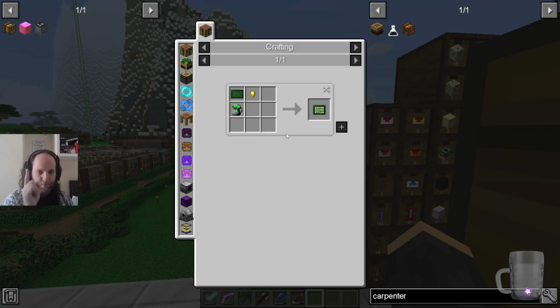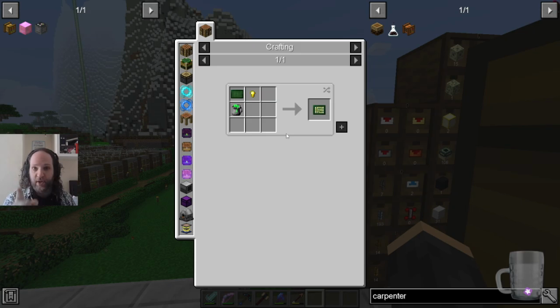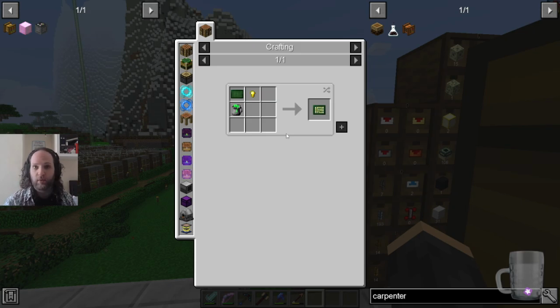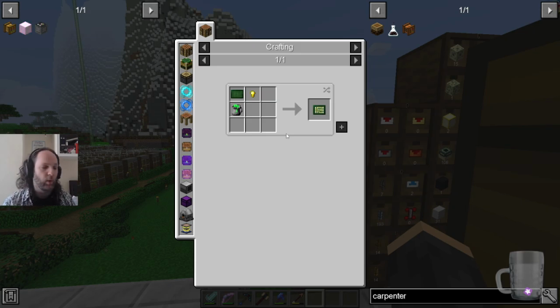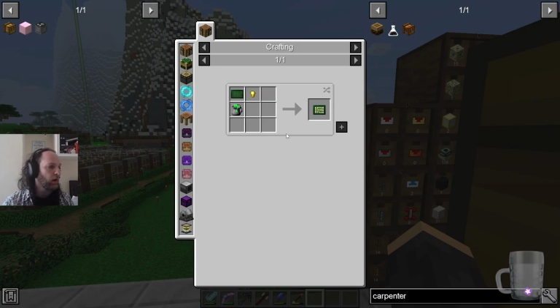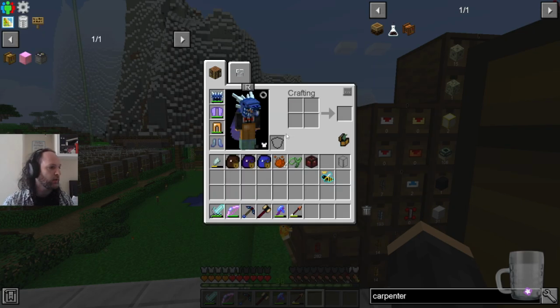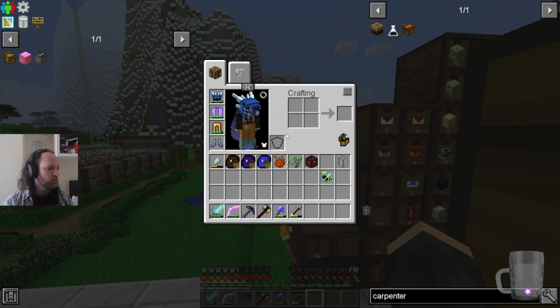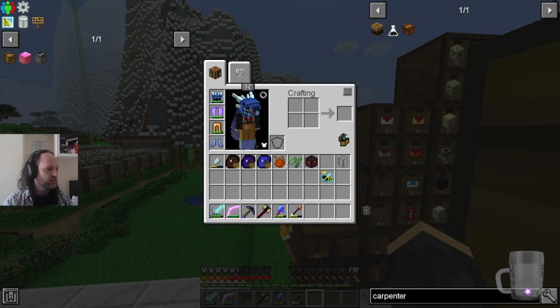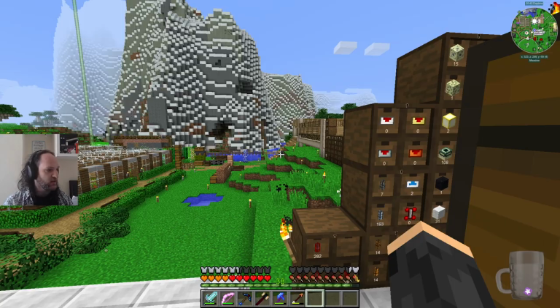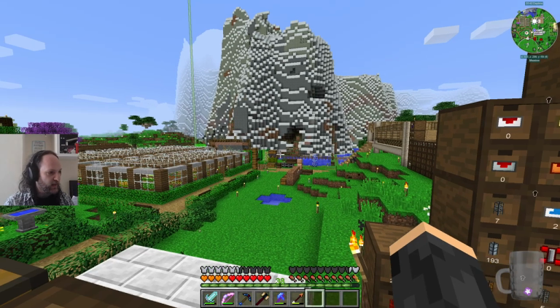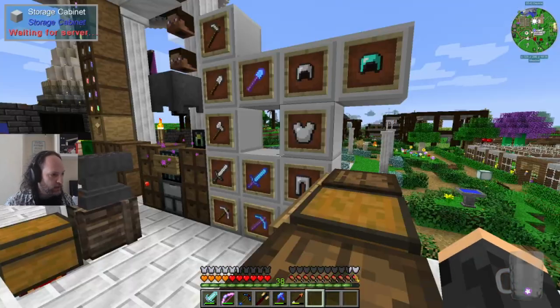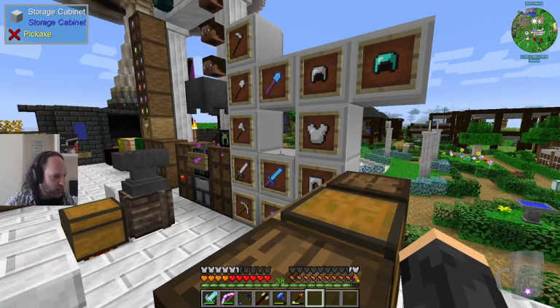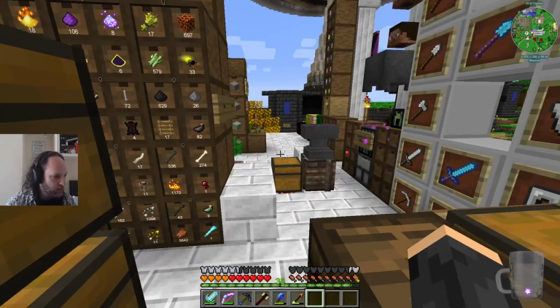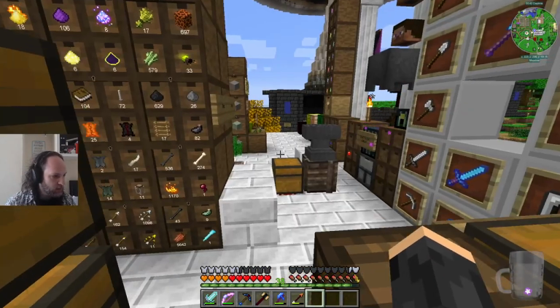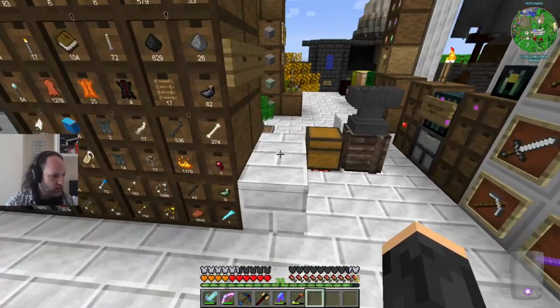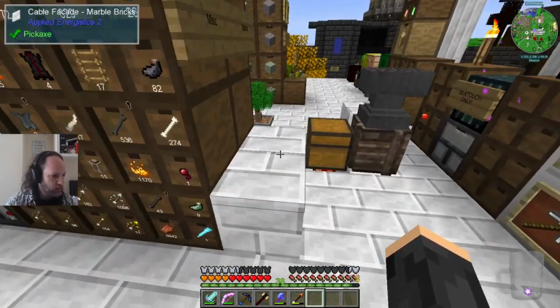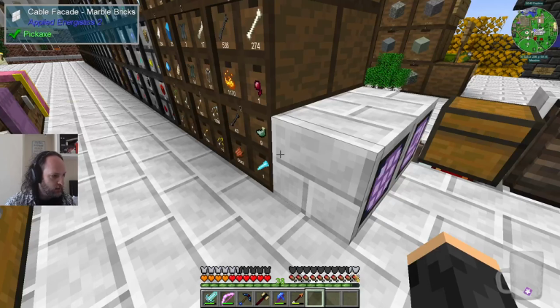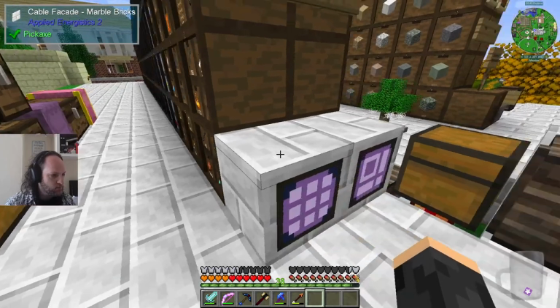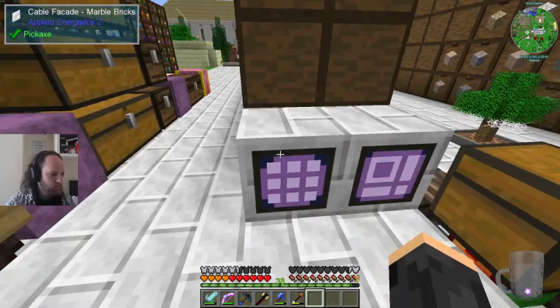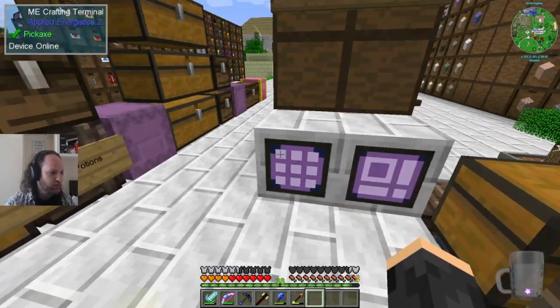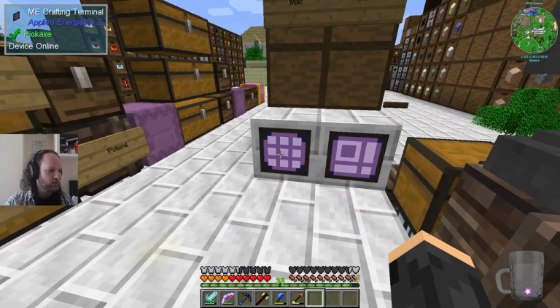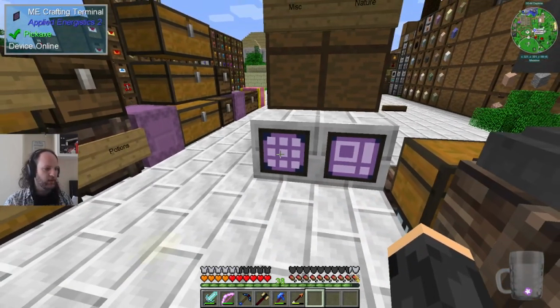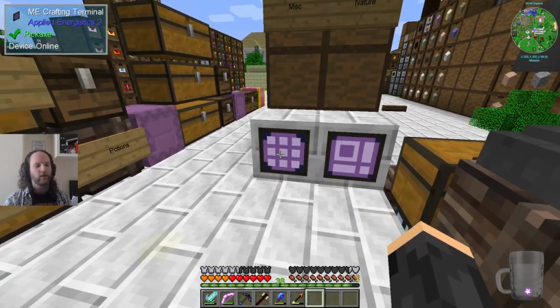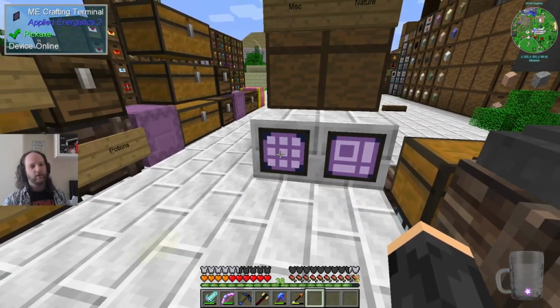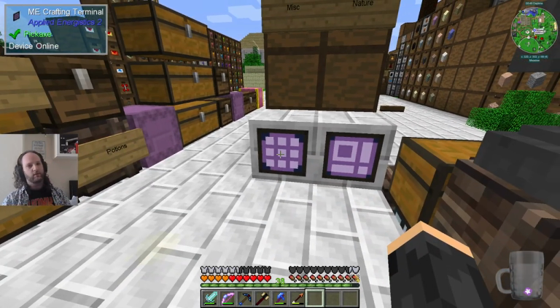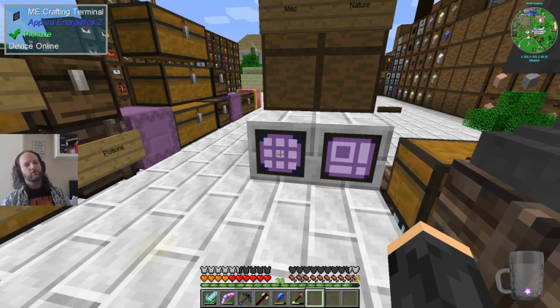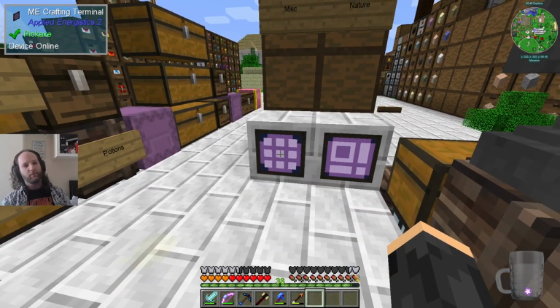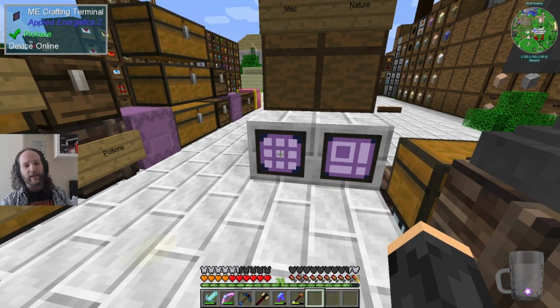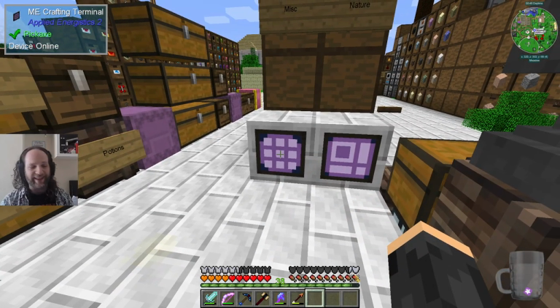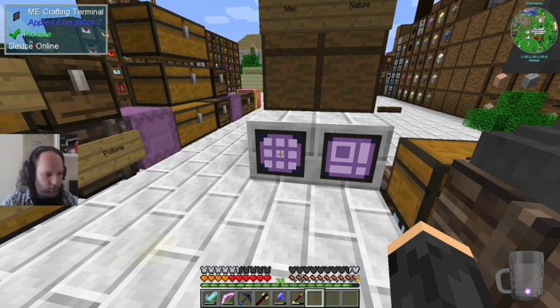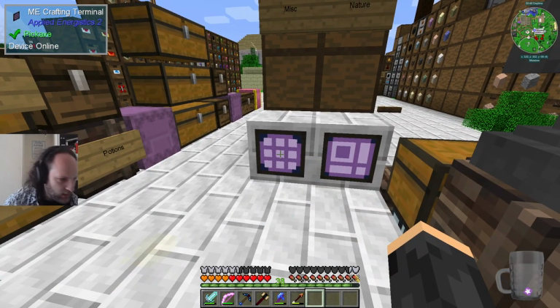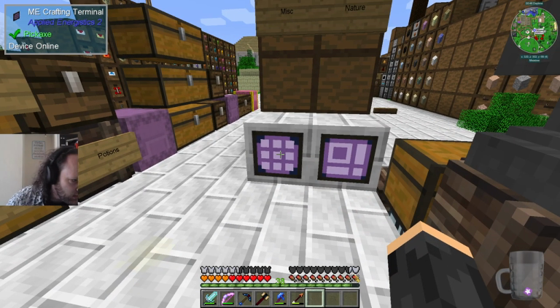We're partway towards fixing that as well, because look down here — Tristan spent the stream making the ME system. This is the perfect way of doing anything.